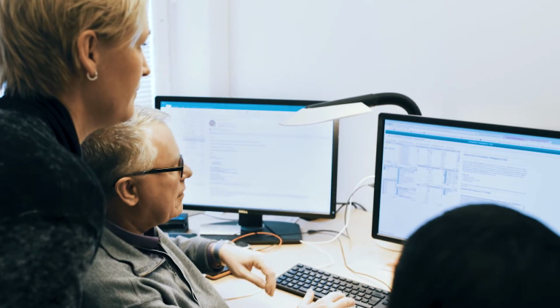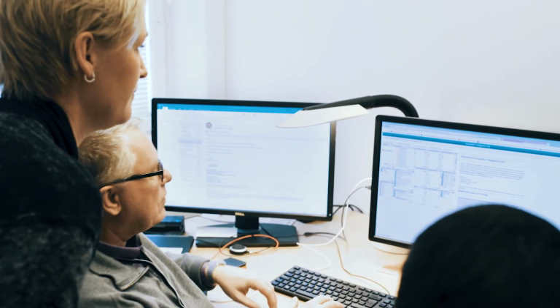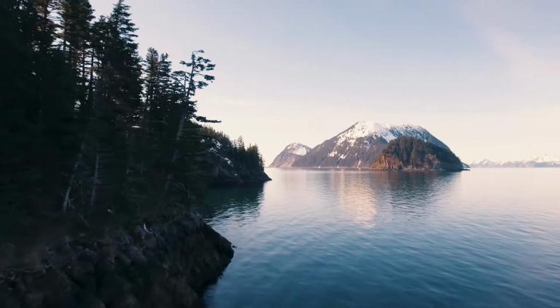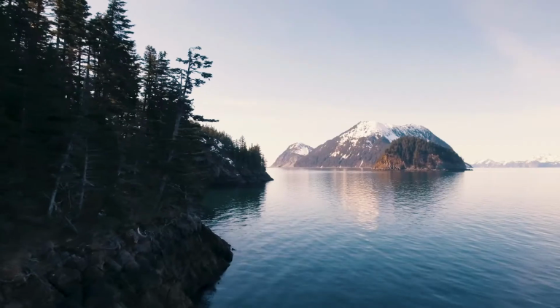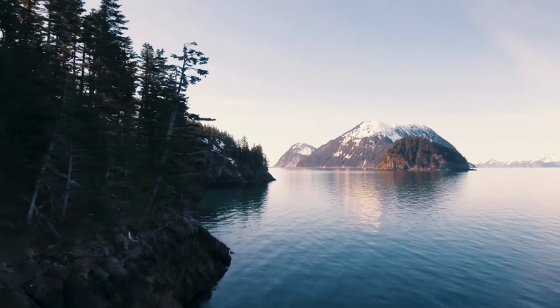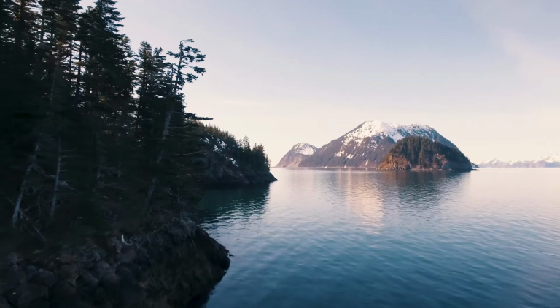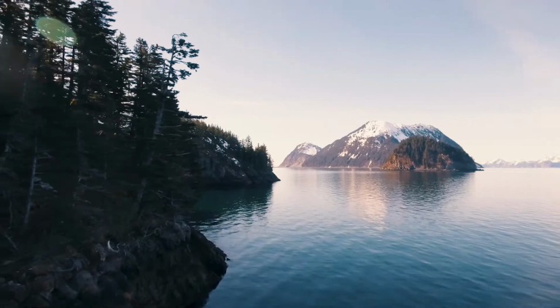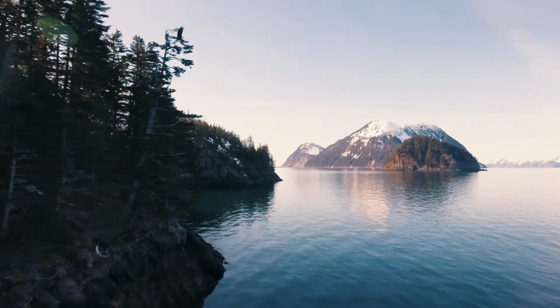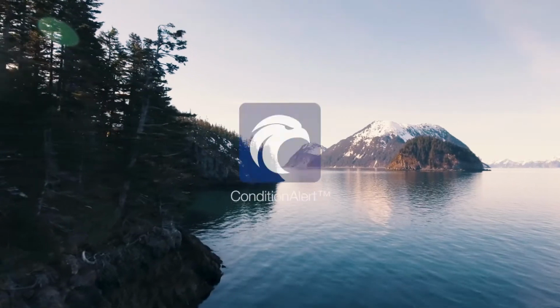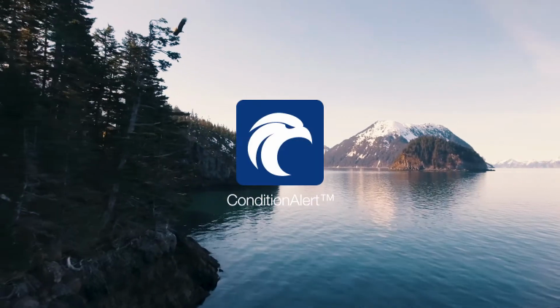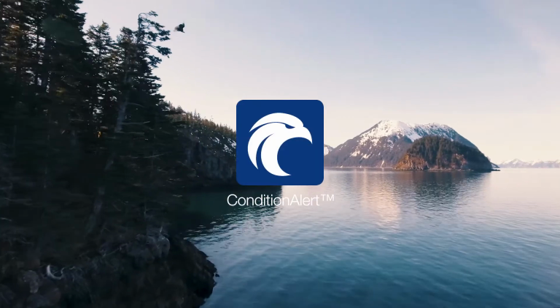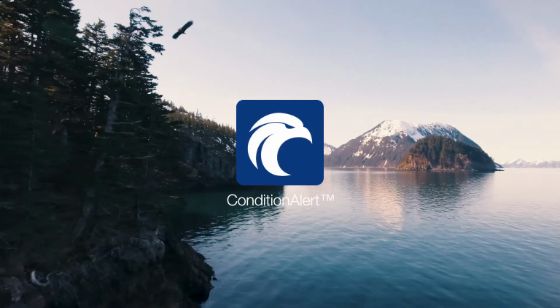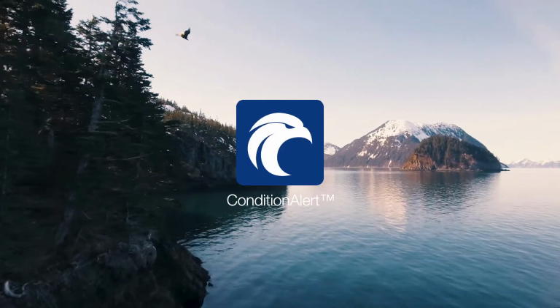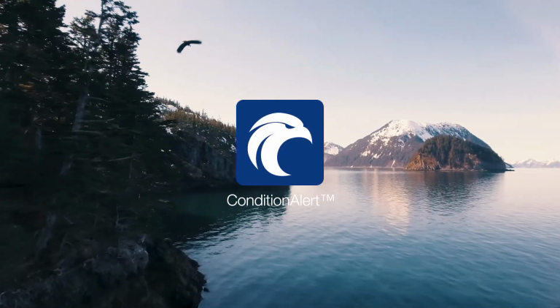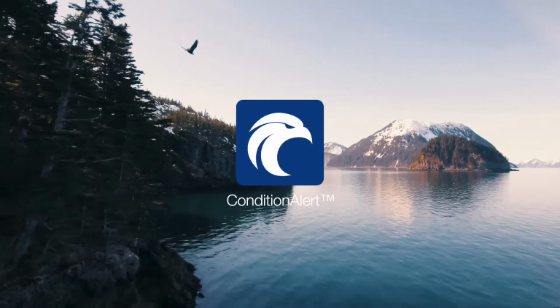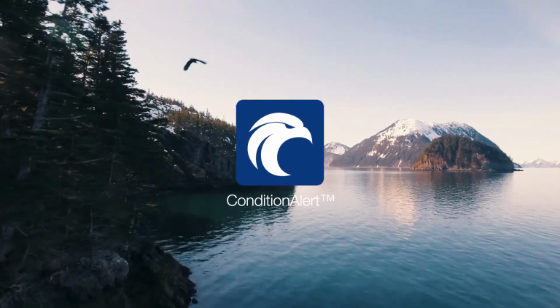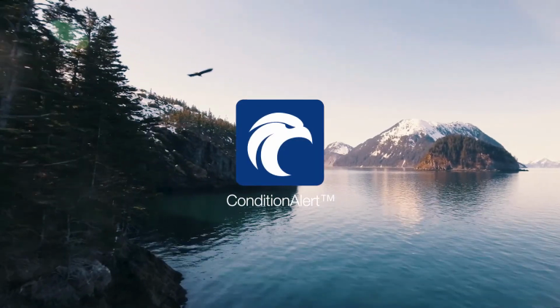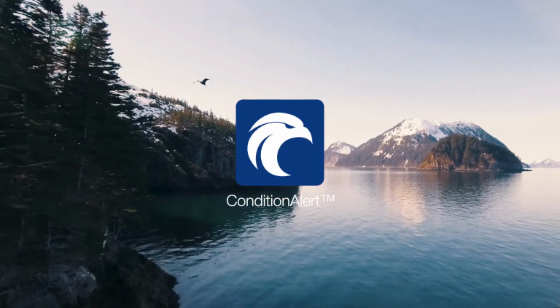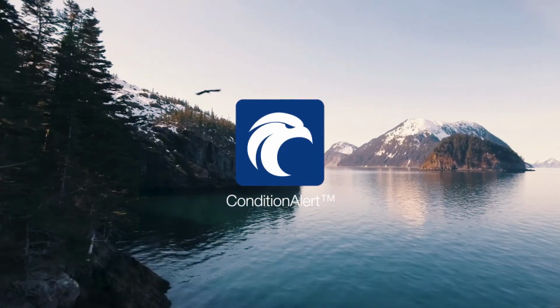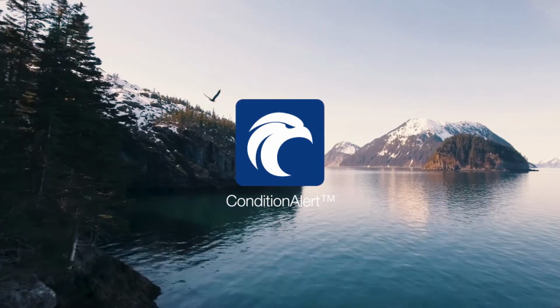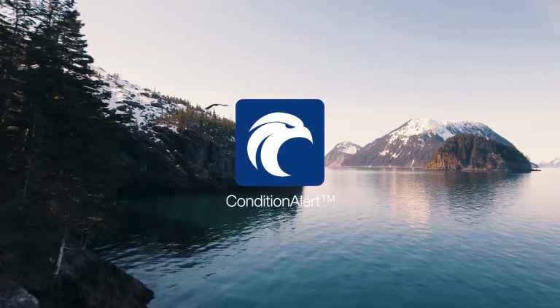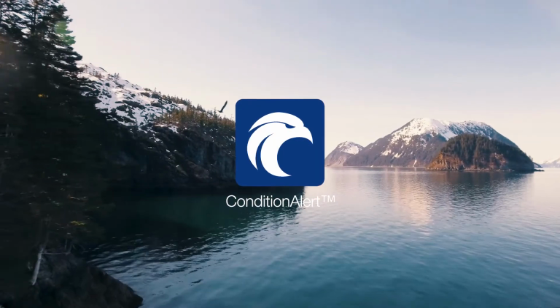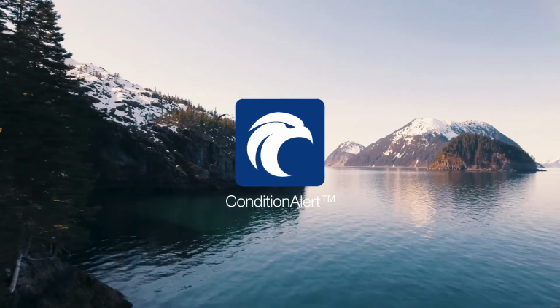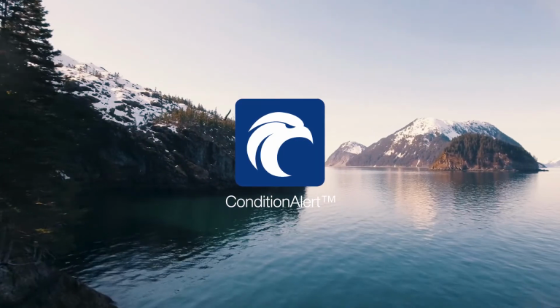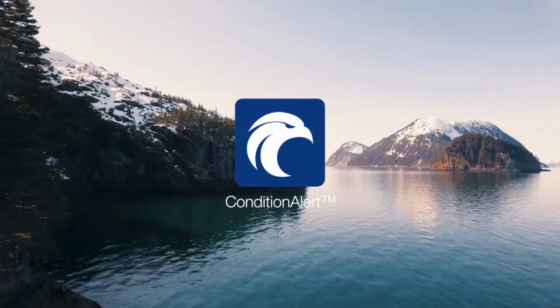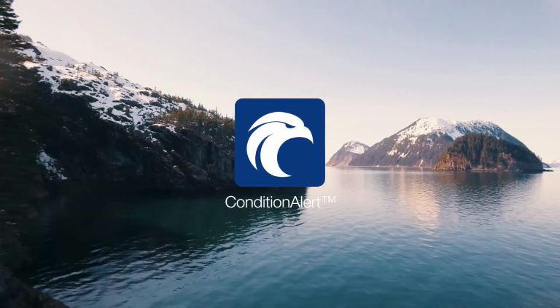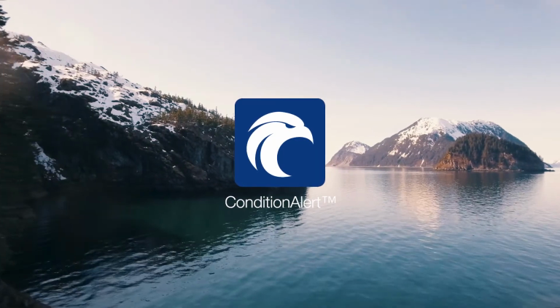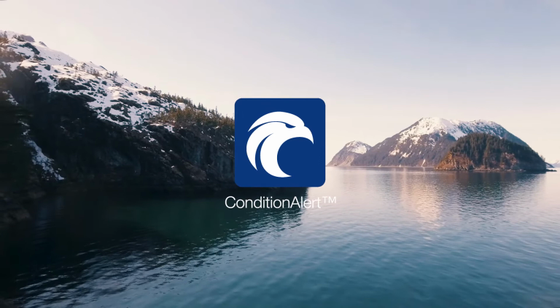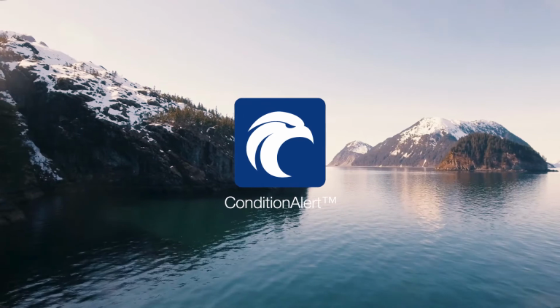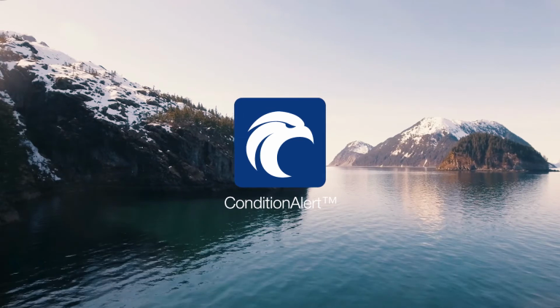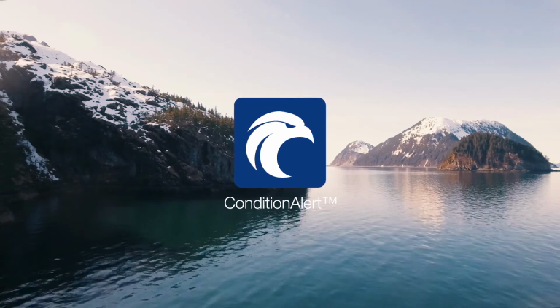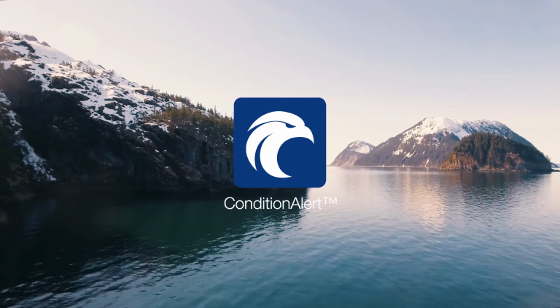Now, we are introducing Condition Alert, the latest Alpha Laval connectivity solution for separation equipment.